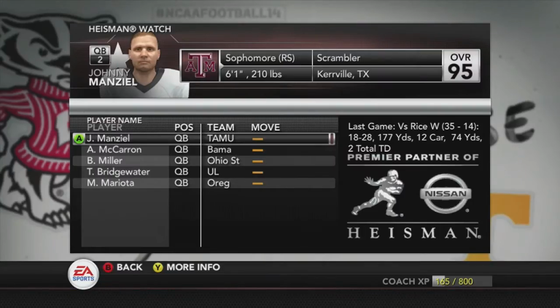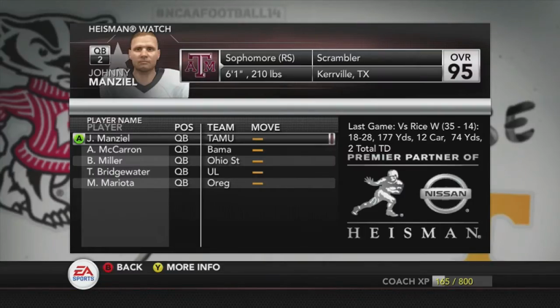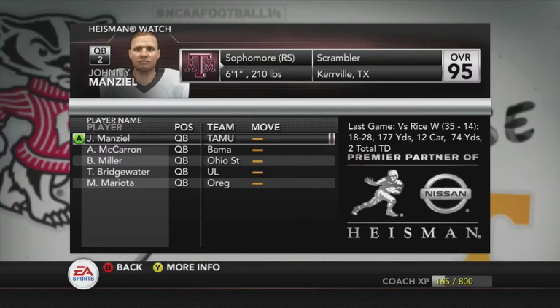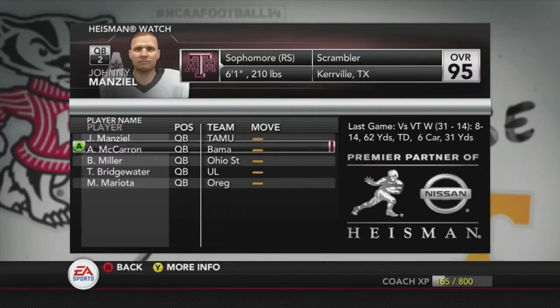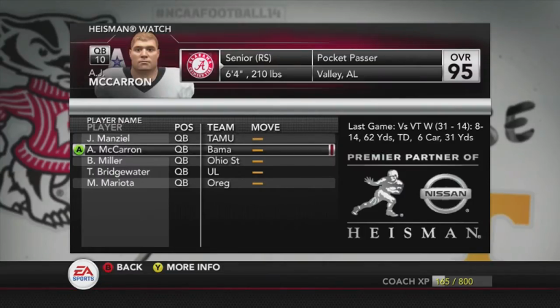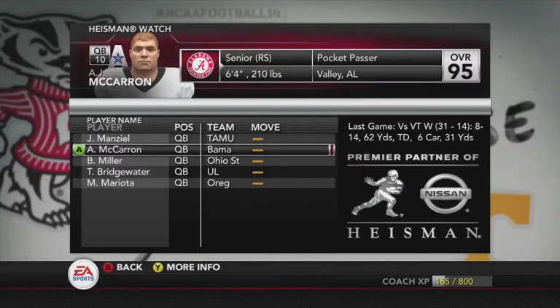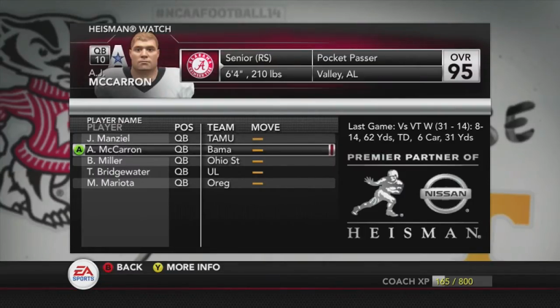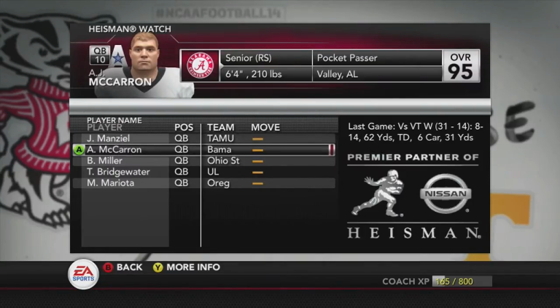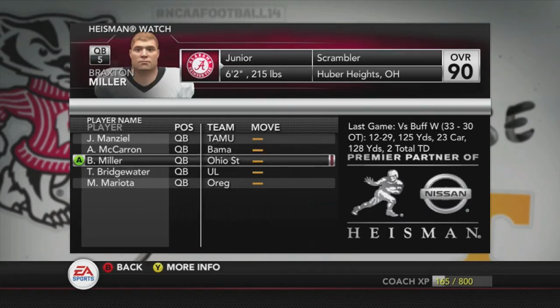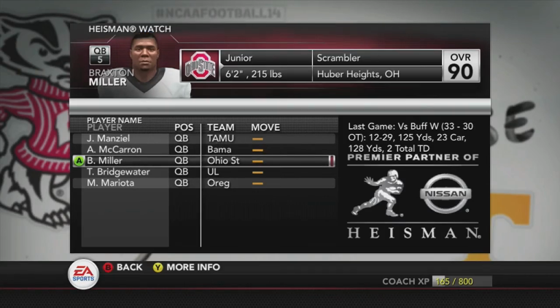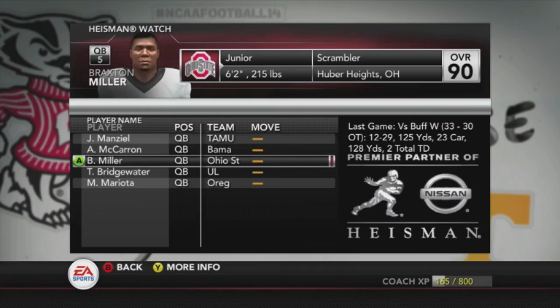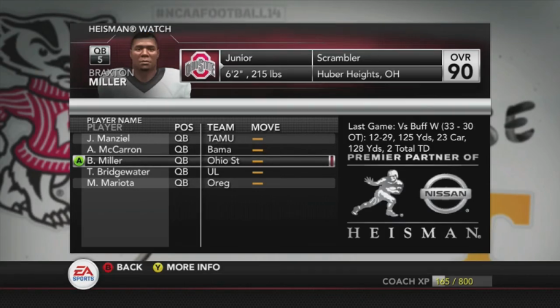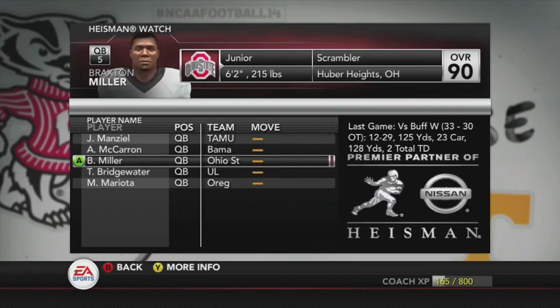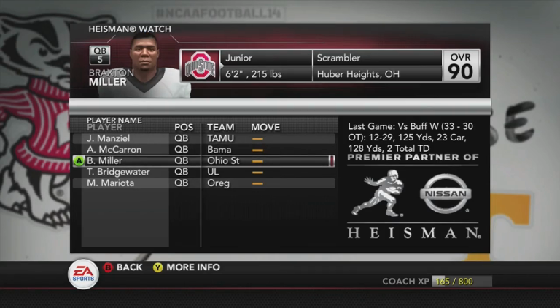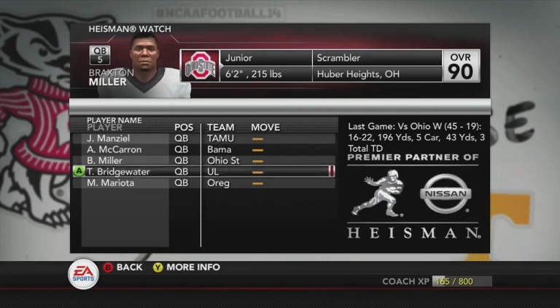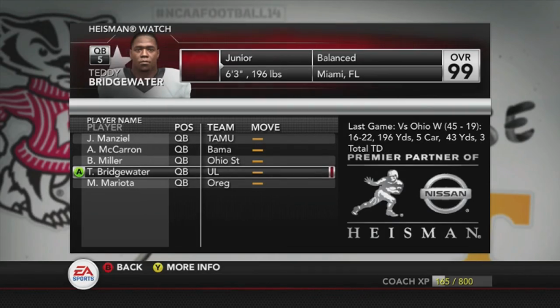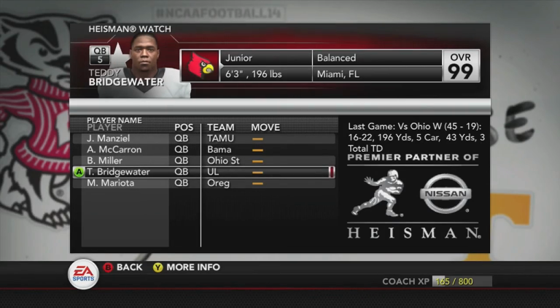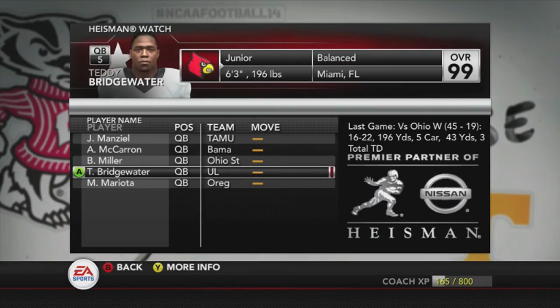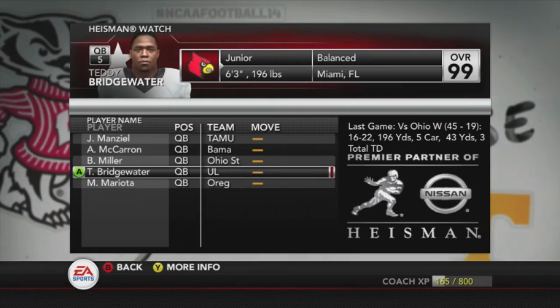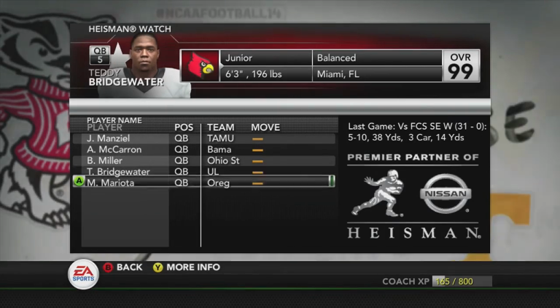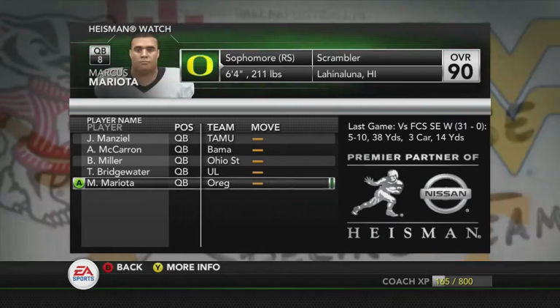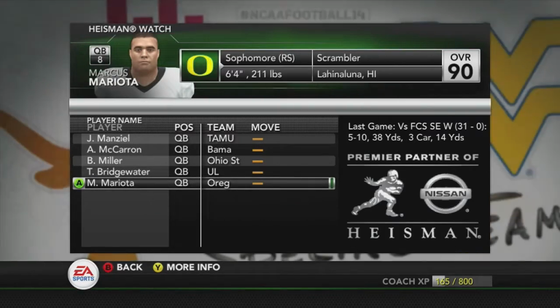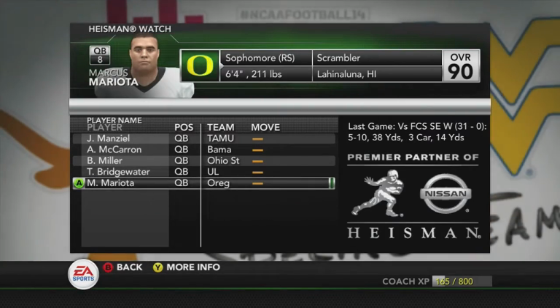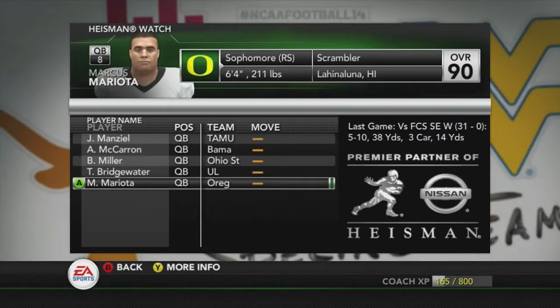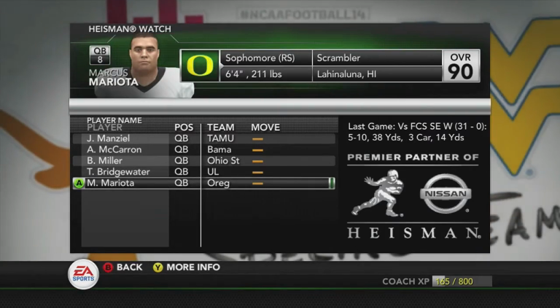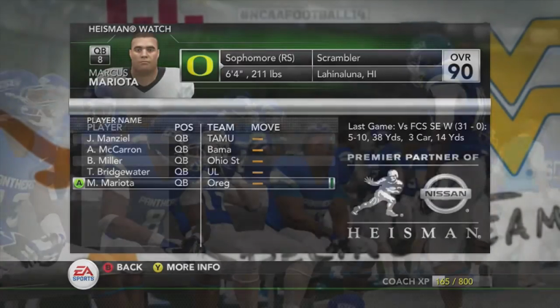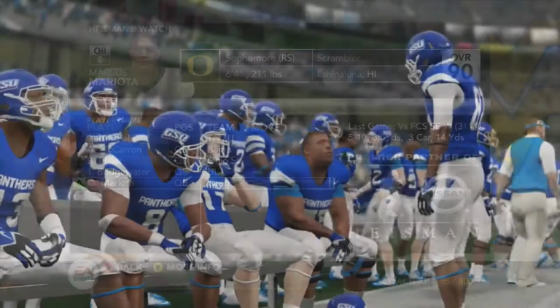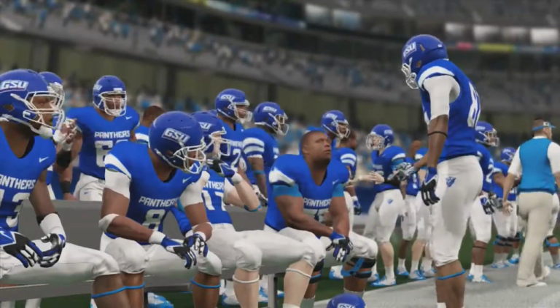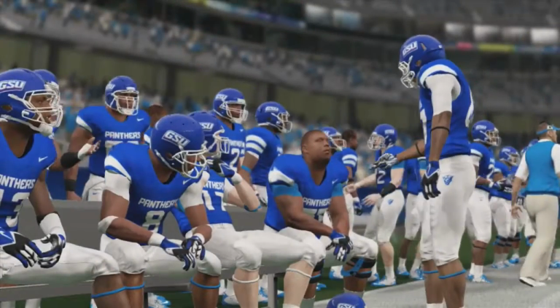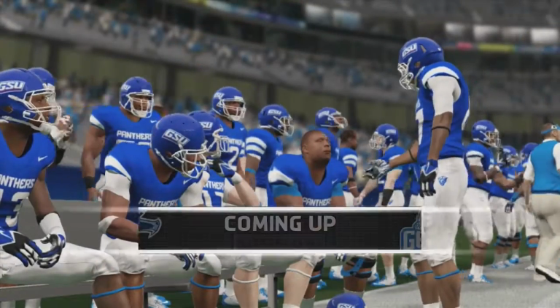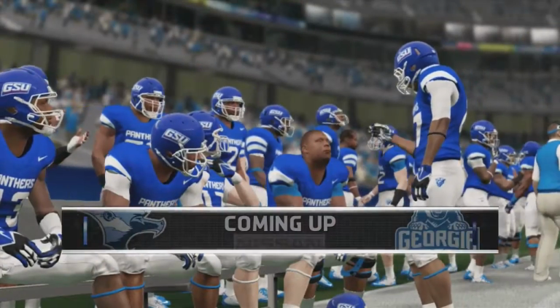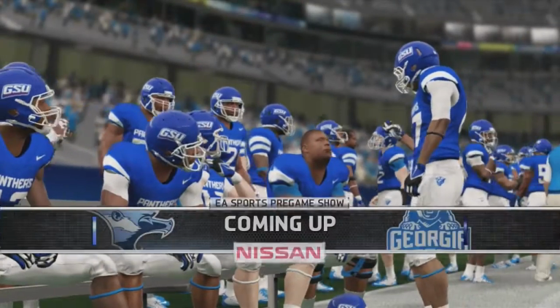We have all quarterbacks here: Johnny Manziel, A.J. McCarron, Braxton Miller, Teddy Bridgewater, and Marcus Morette.